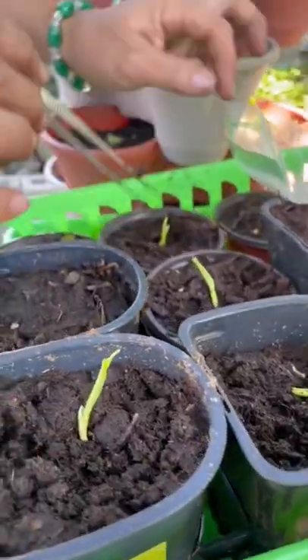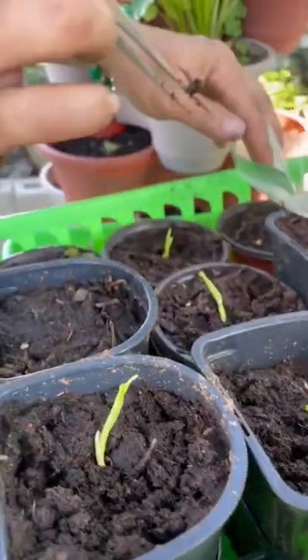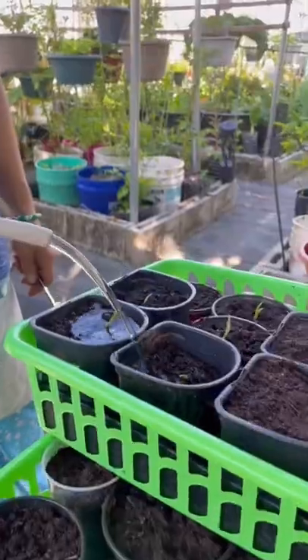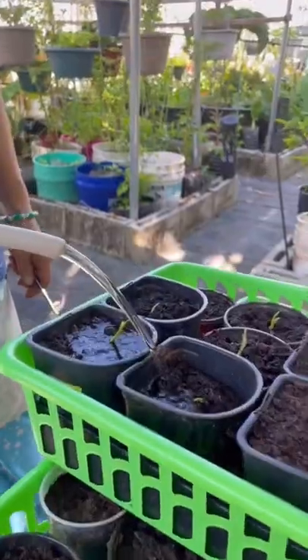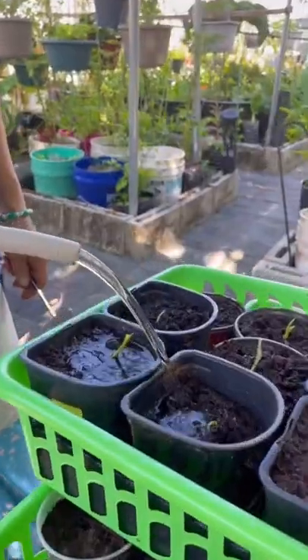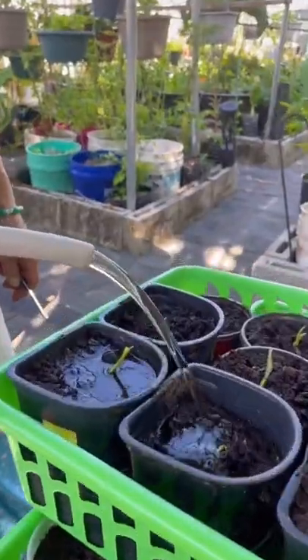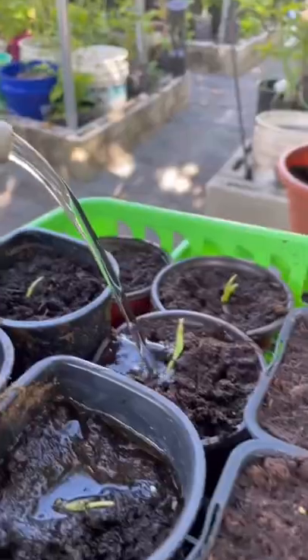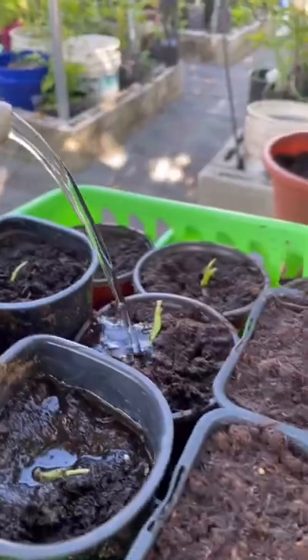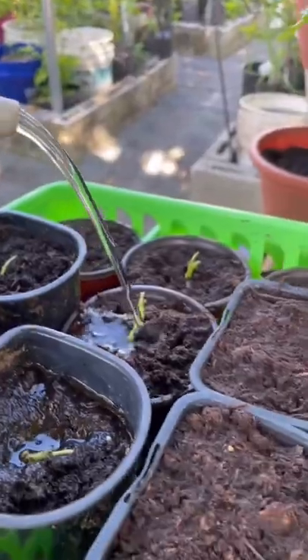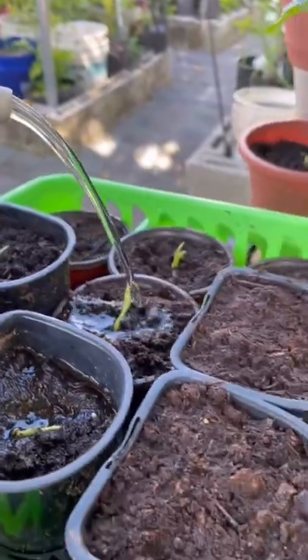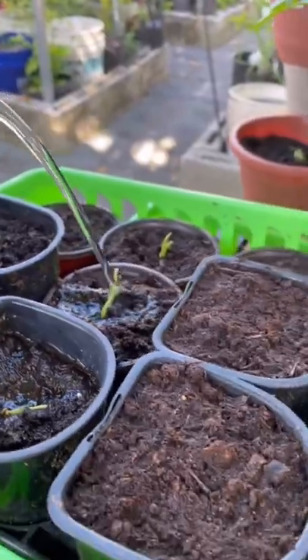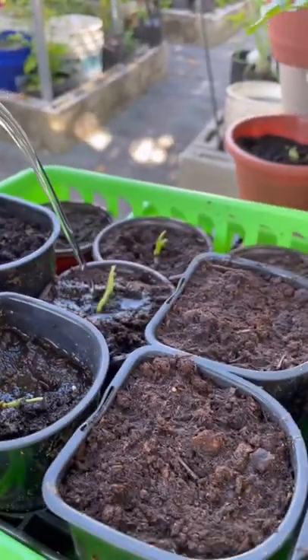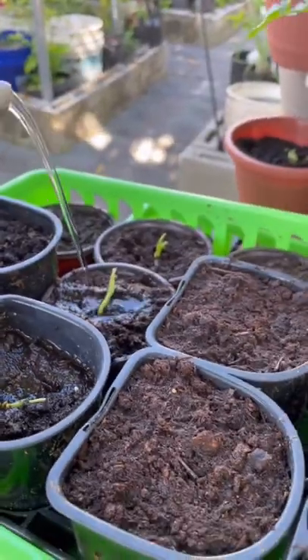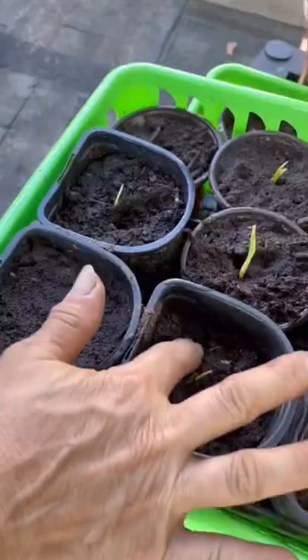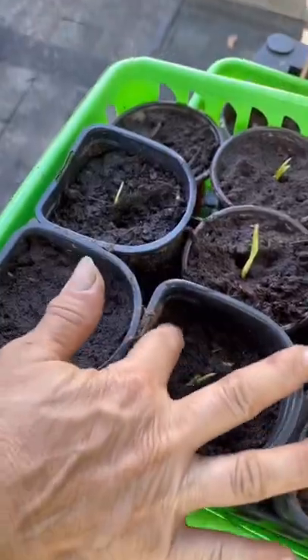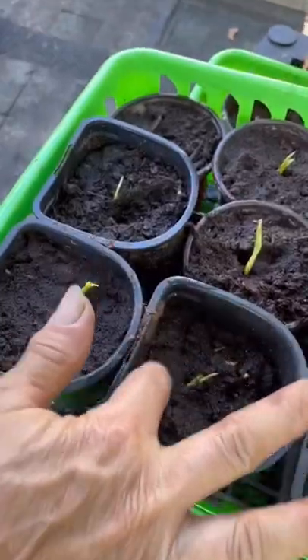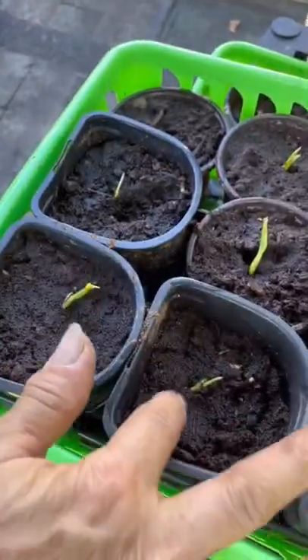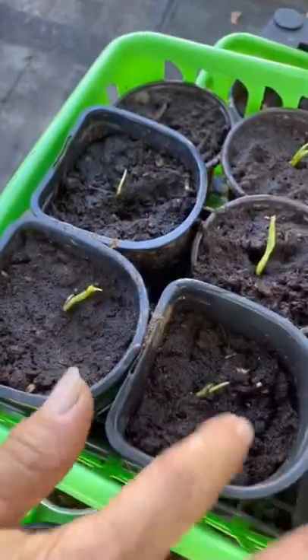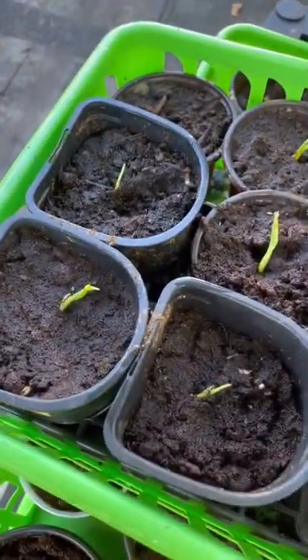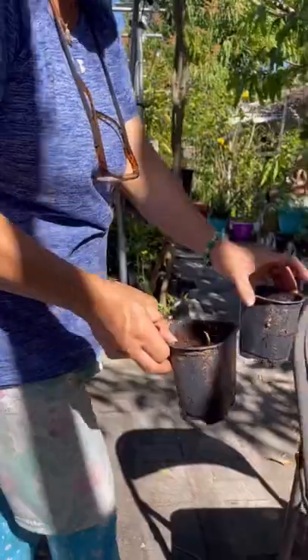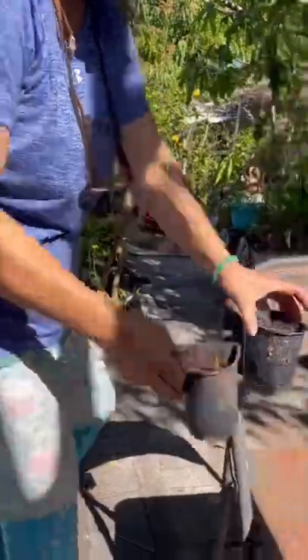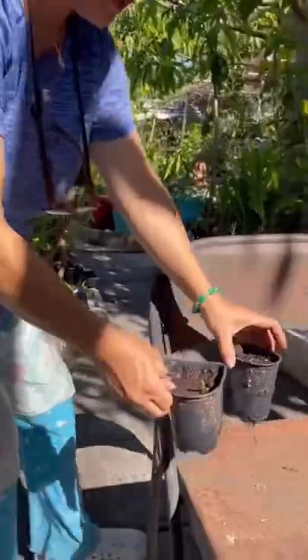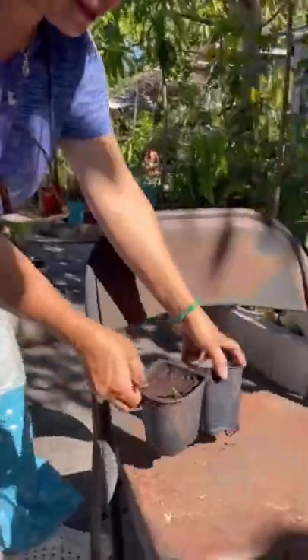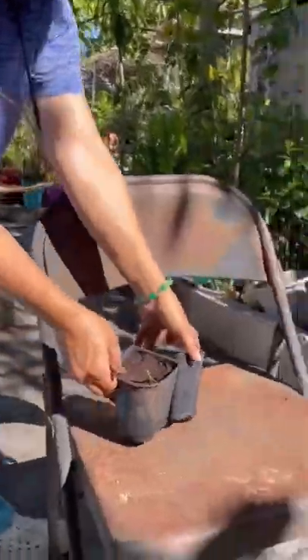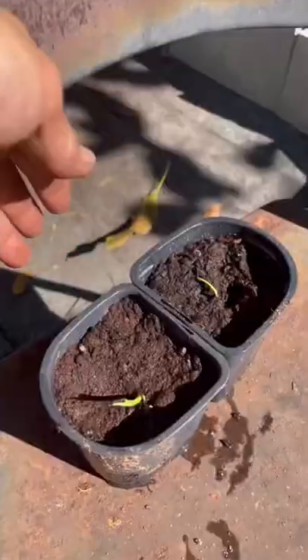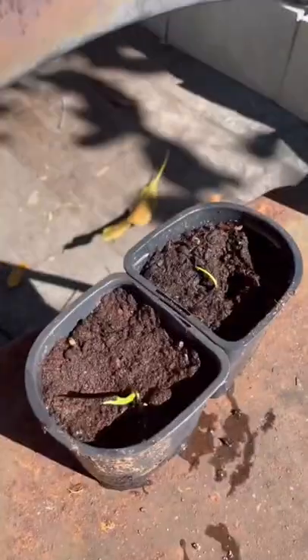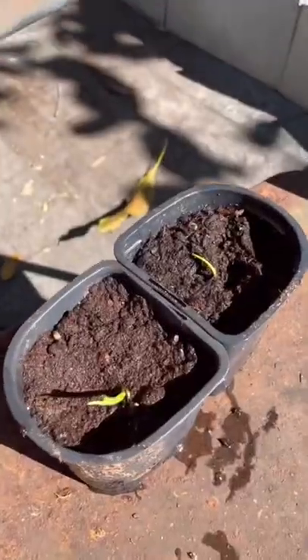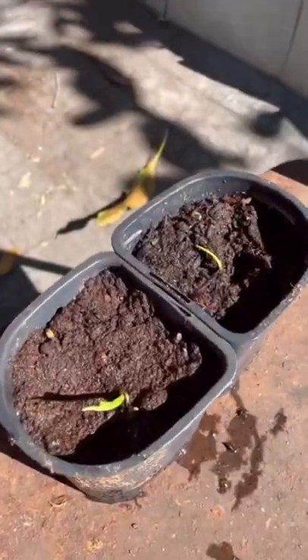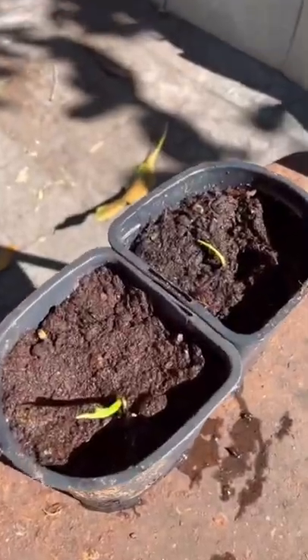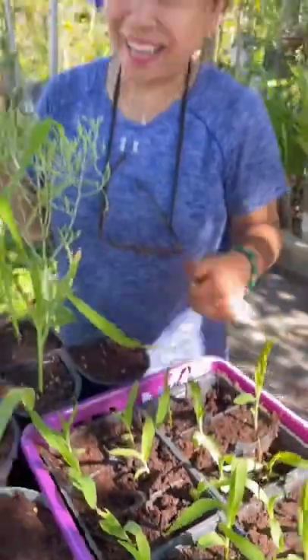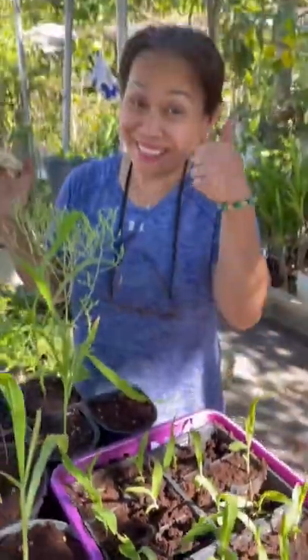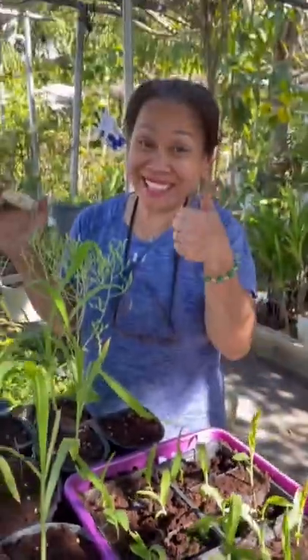Be sure to water once a day to keep the soil moist, like this. Make sure you give them a lot of sun. And you're done.